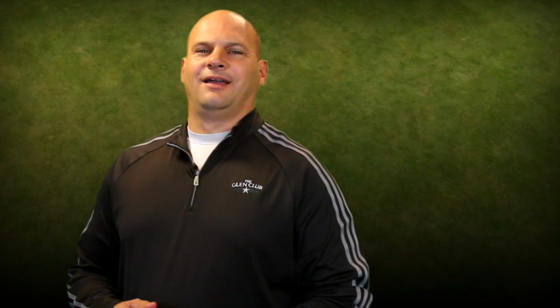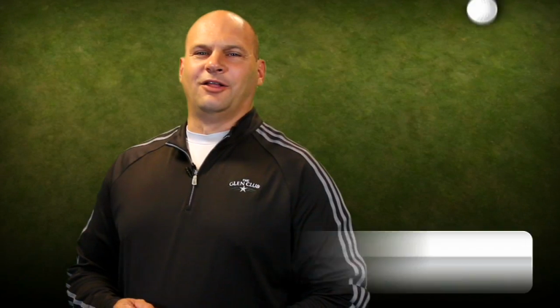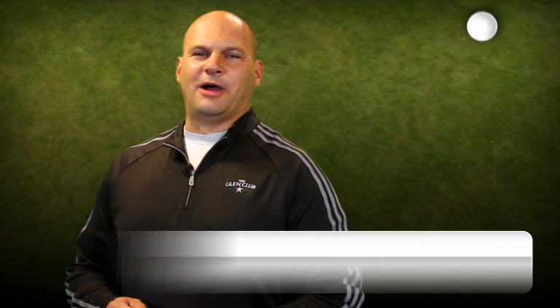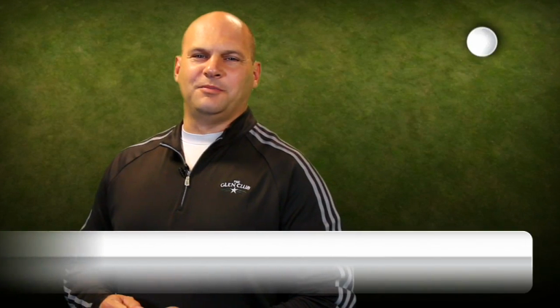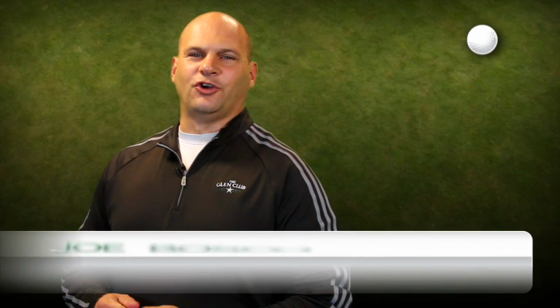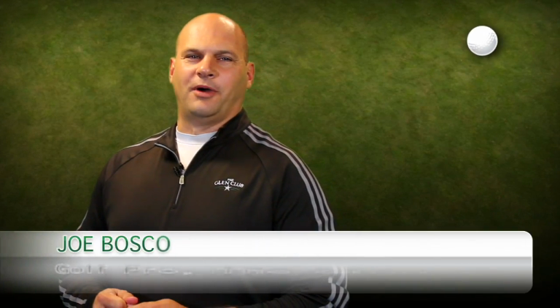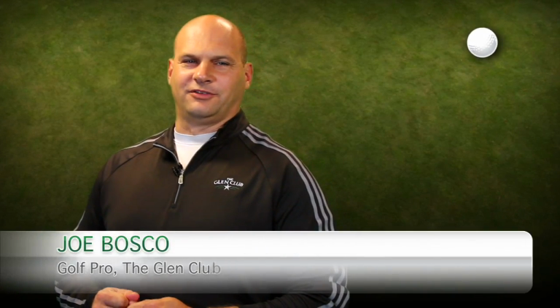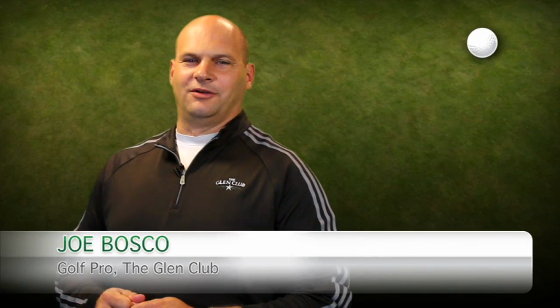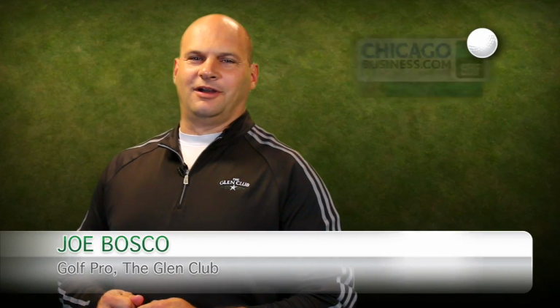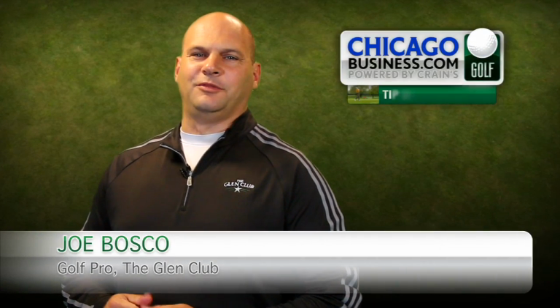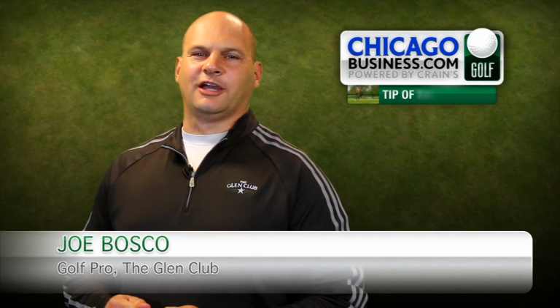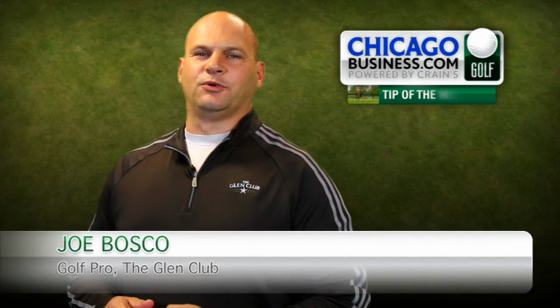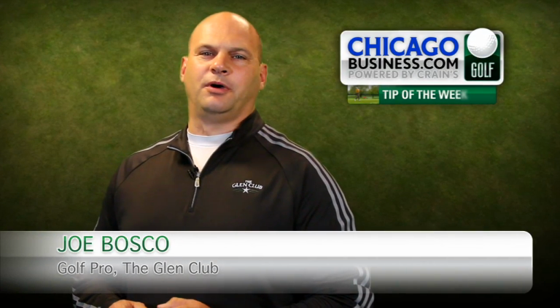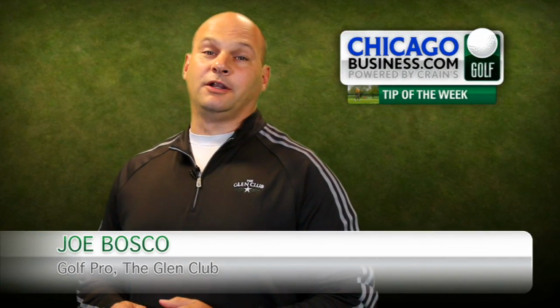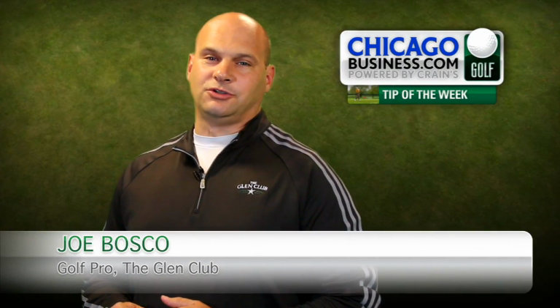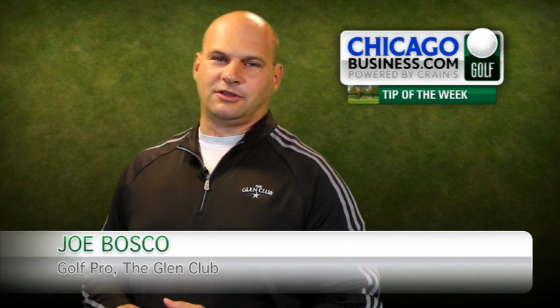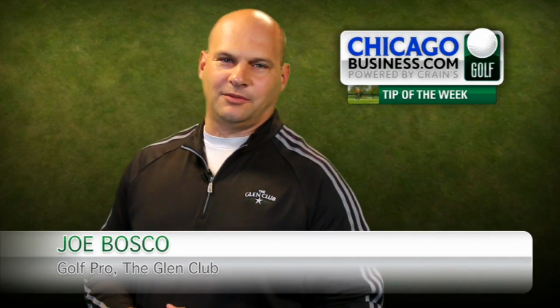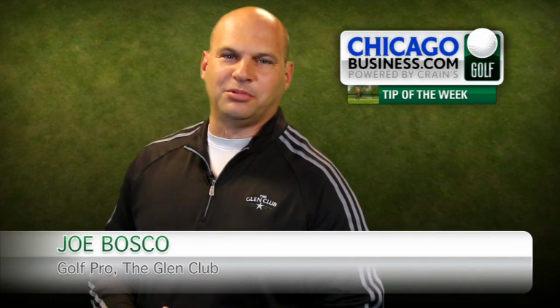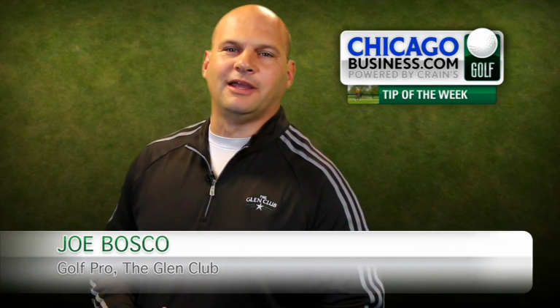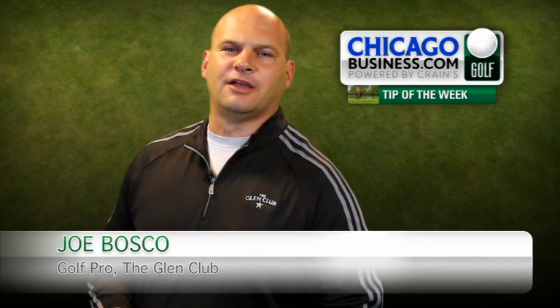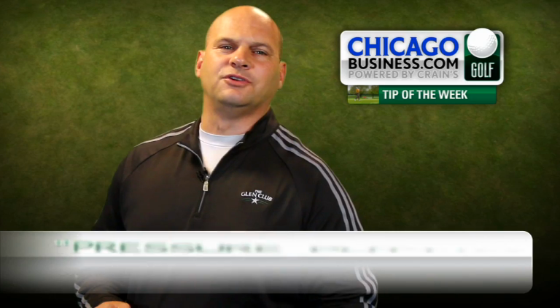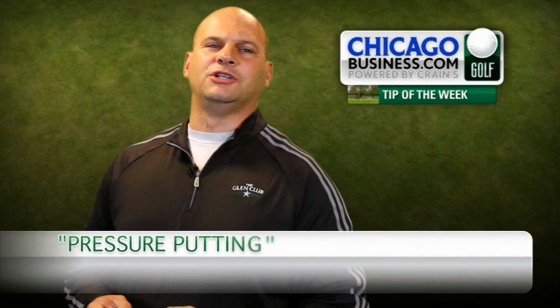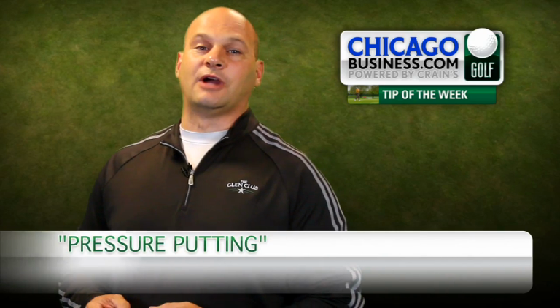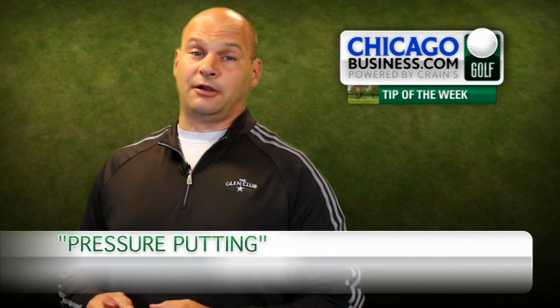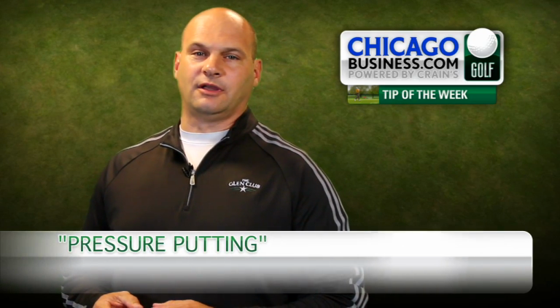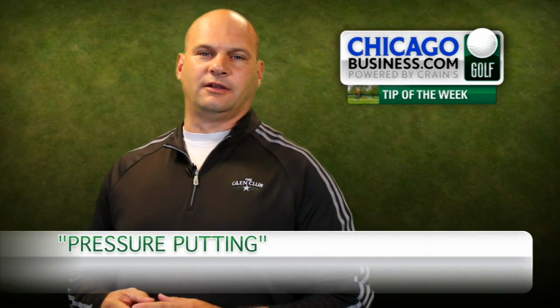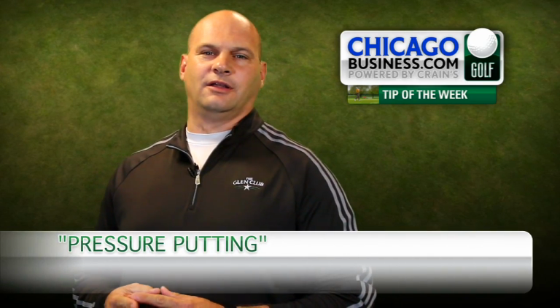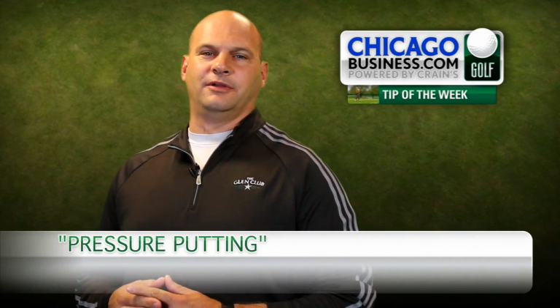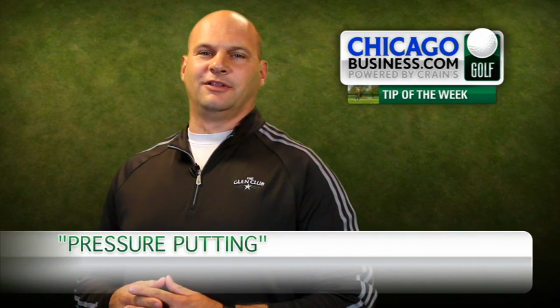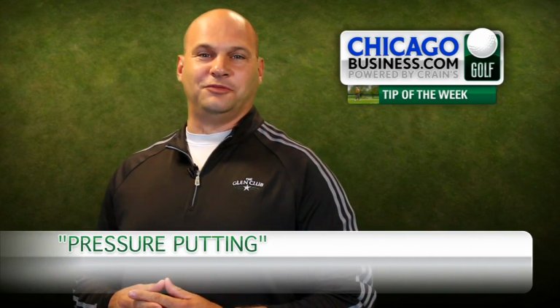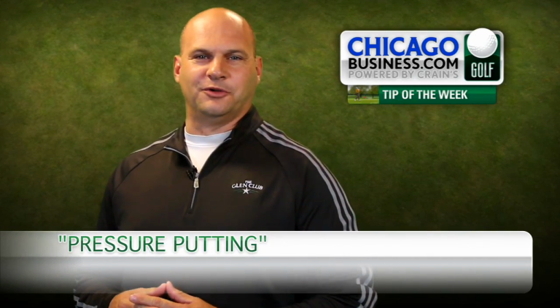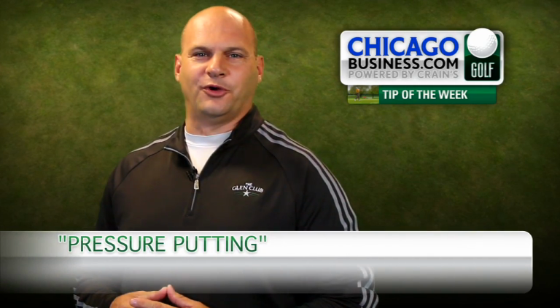Hello, my name is Joe Bosco. I am the expert putting, short game, and playing lesson teacher out at the Glenn Club in Glenview, Illinois.